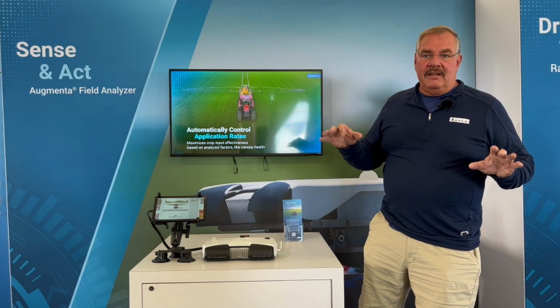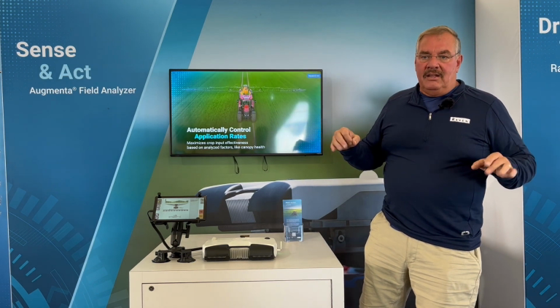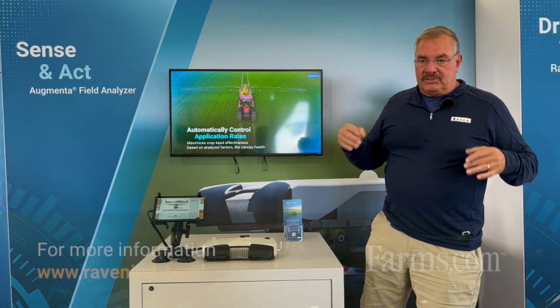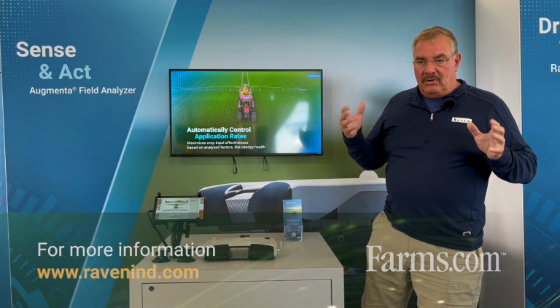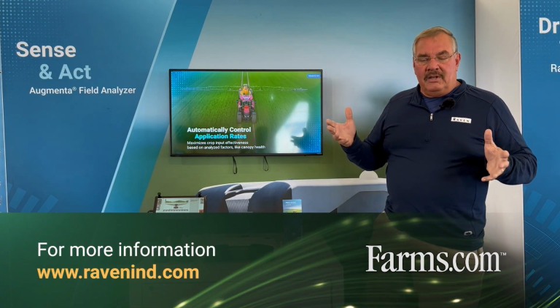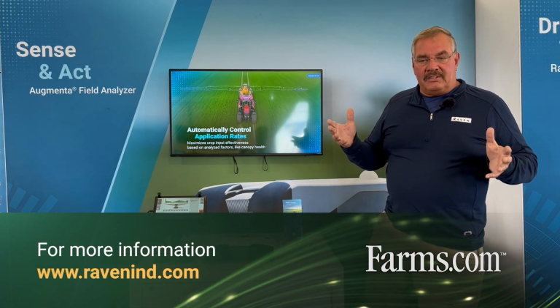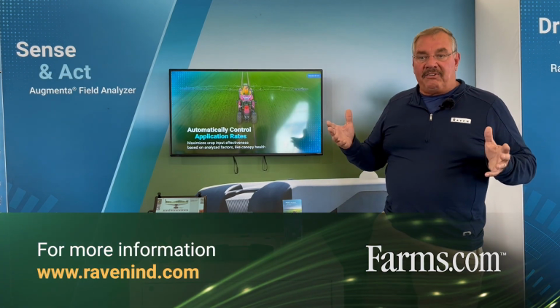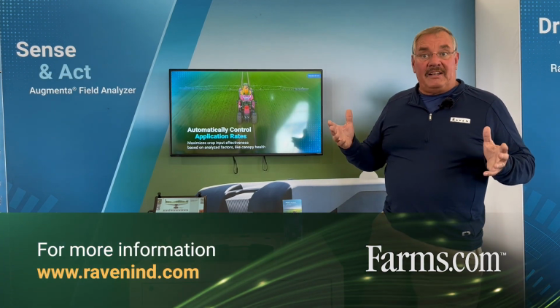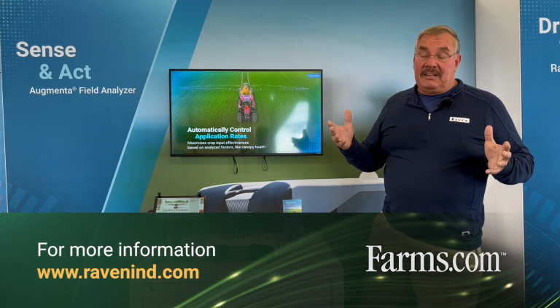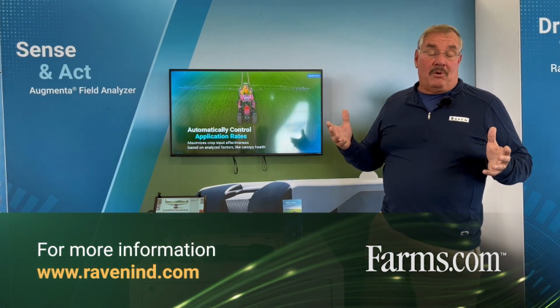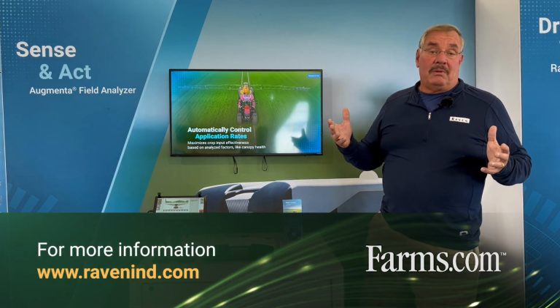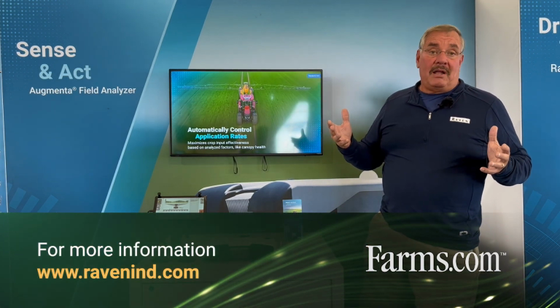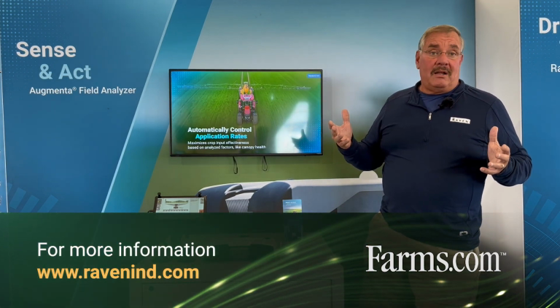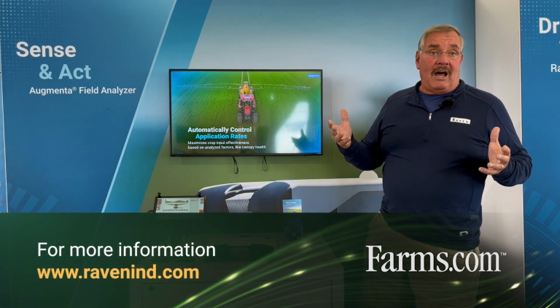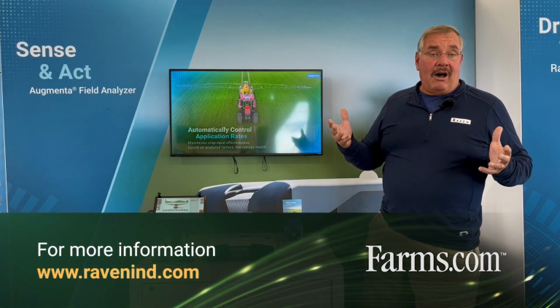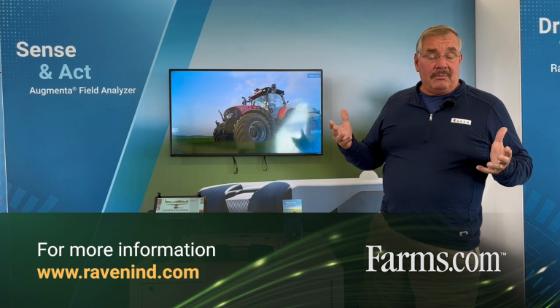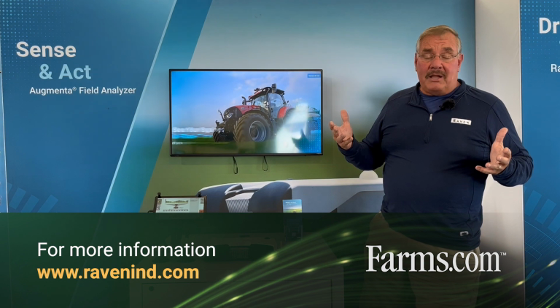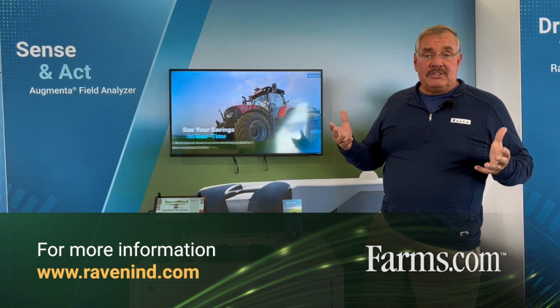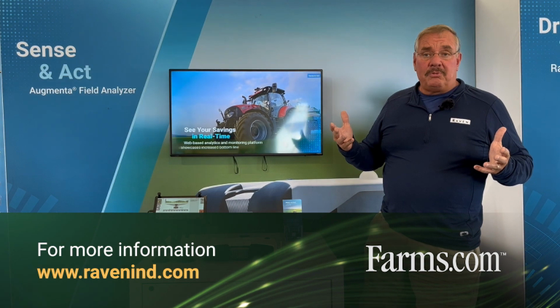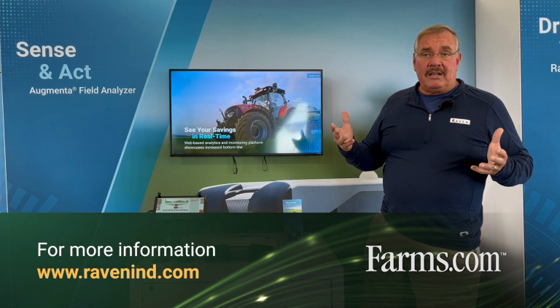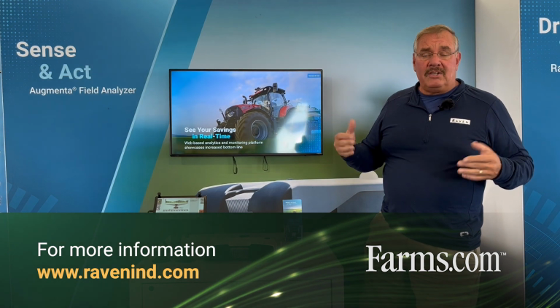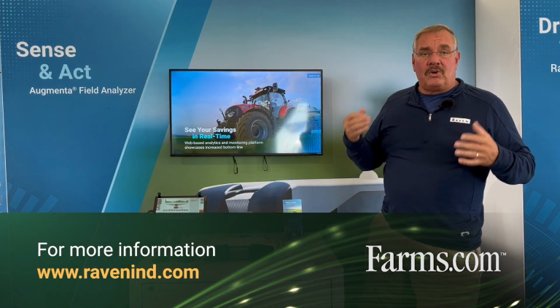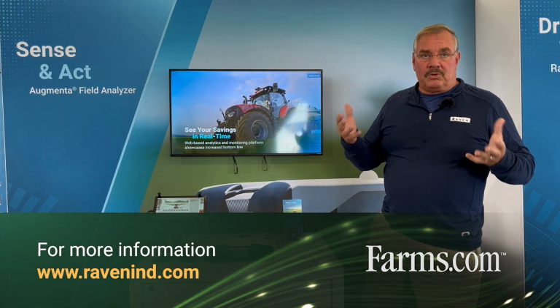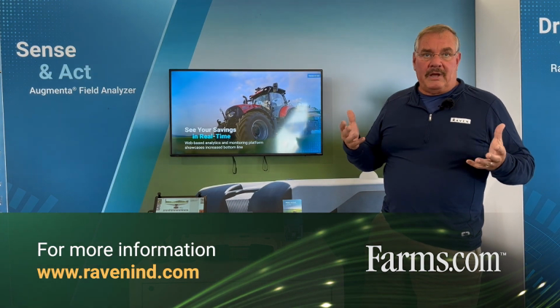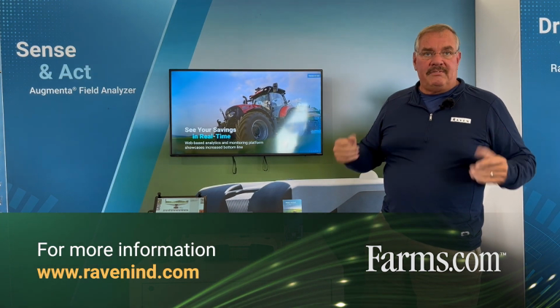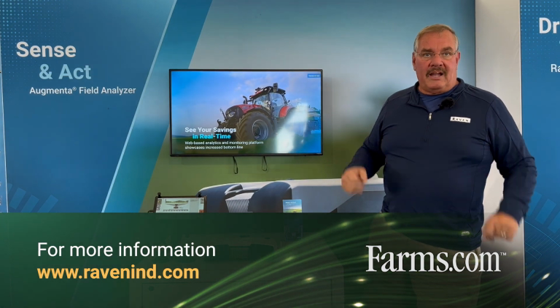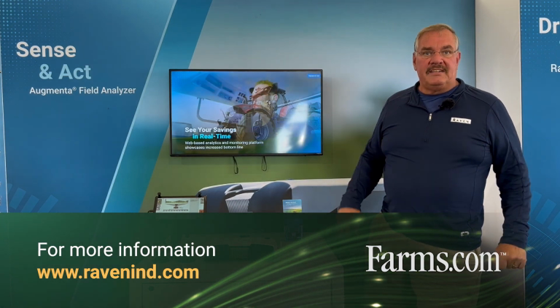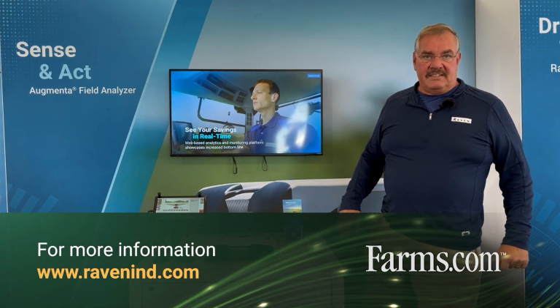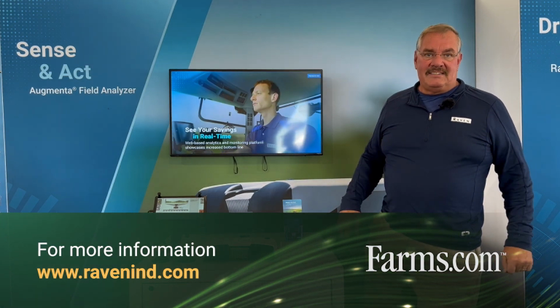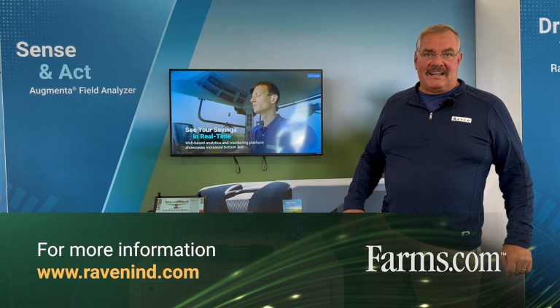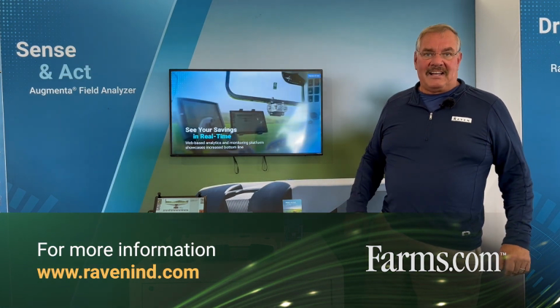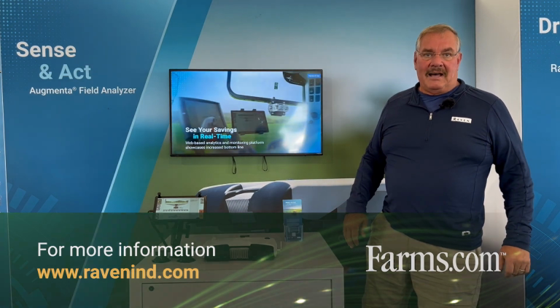To find out more about this product, go to ravenind.com.